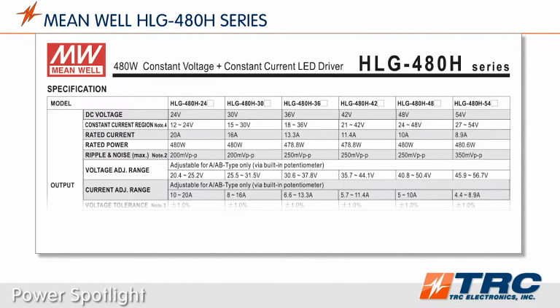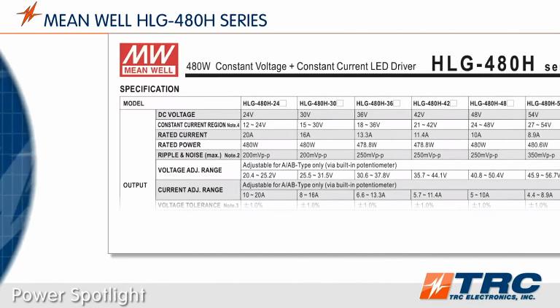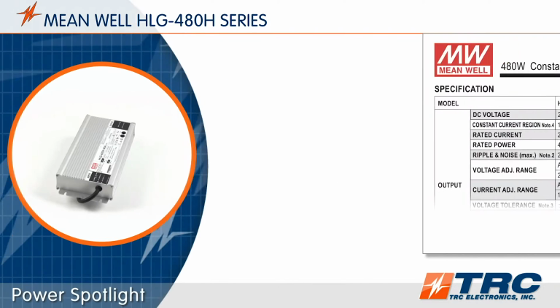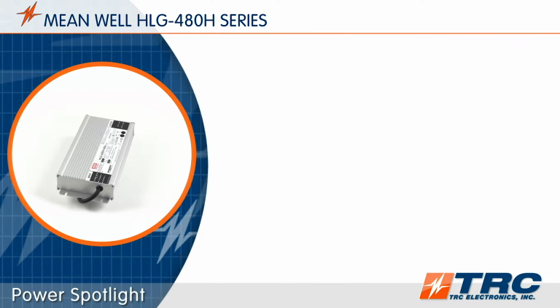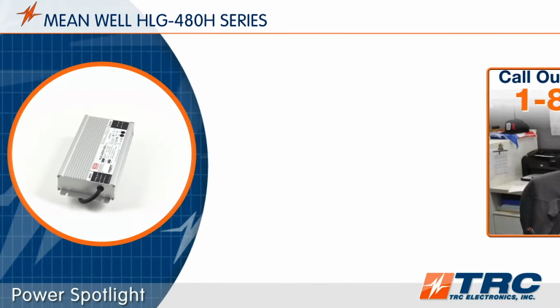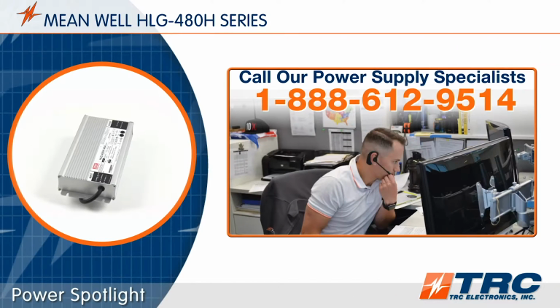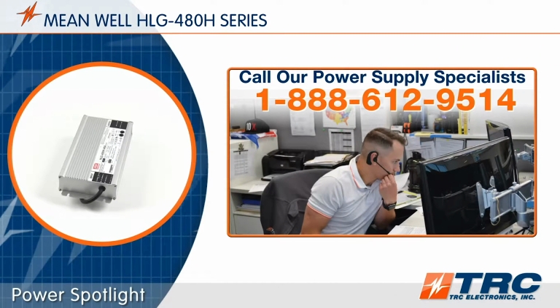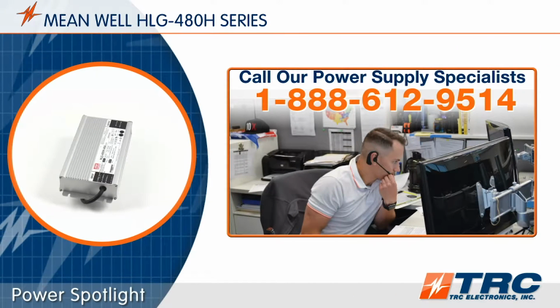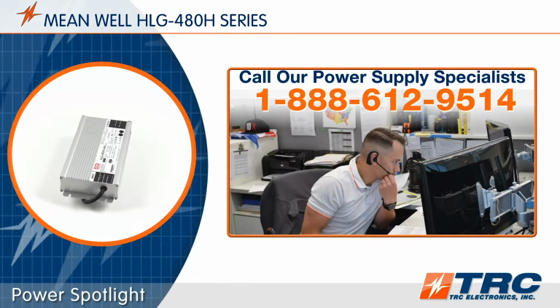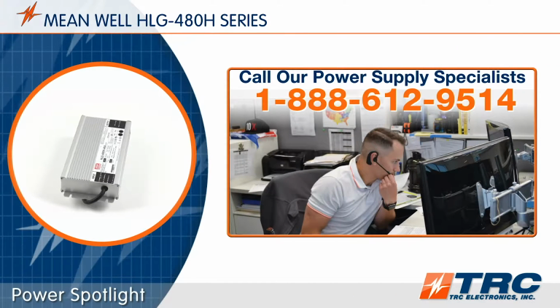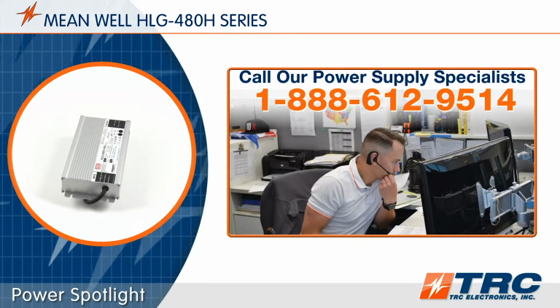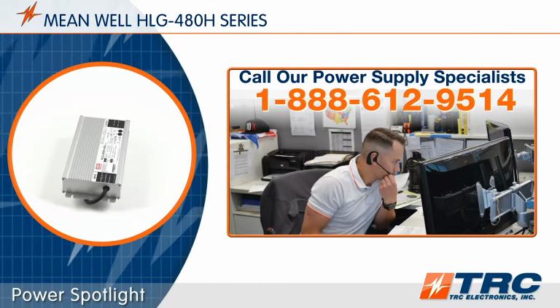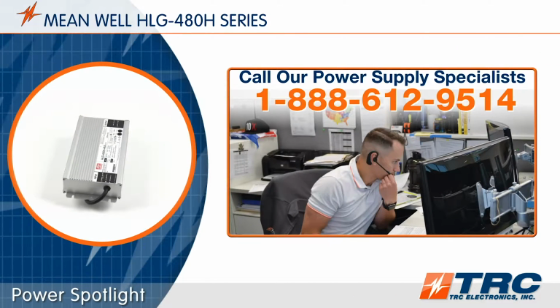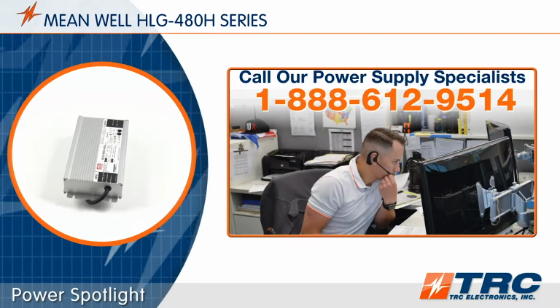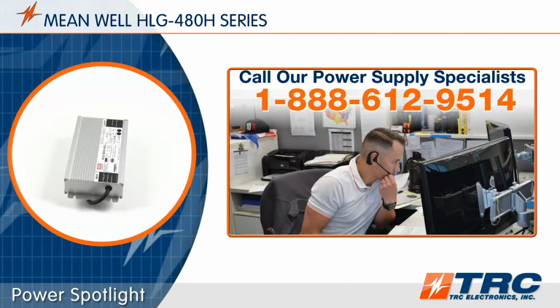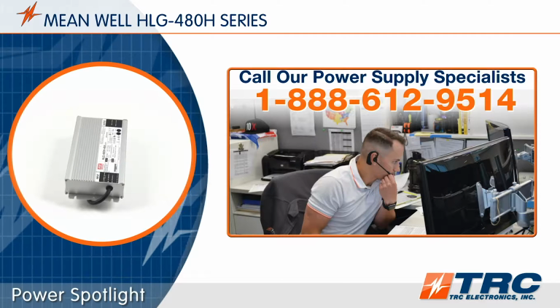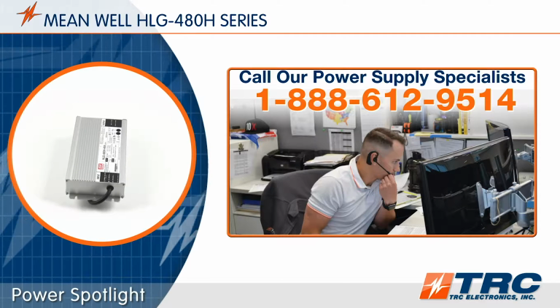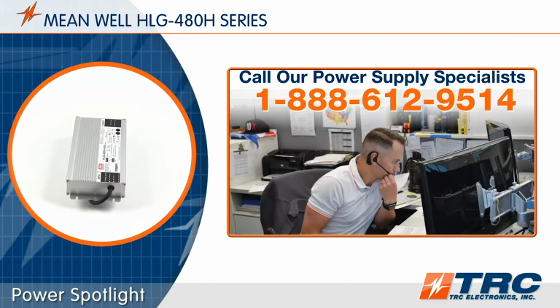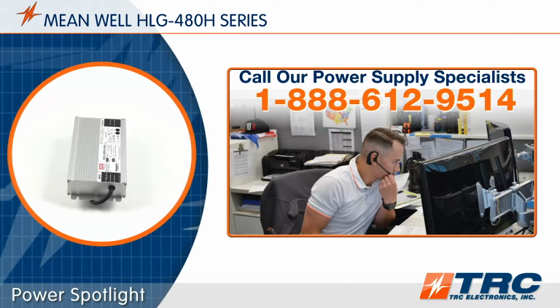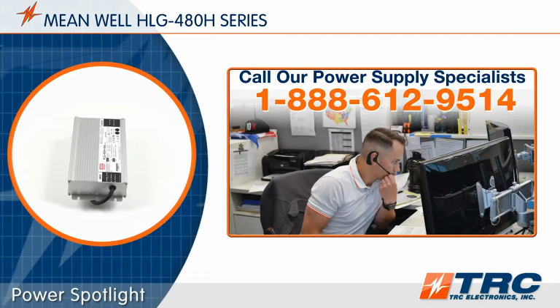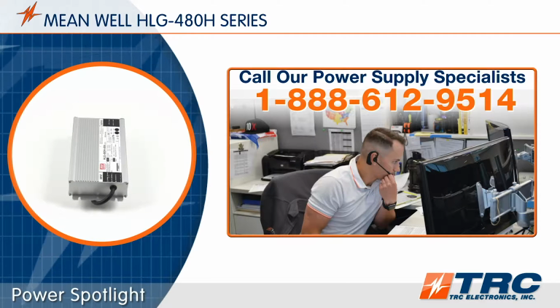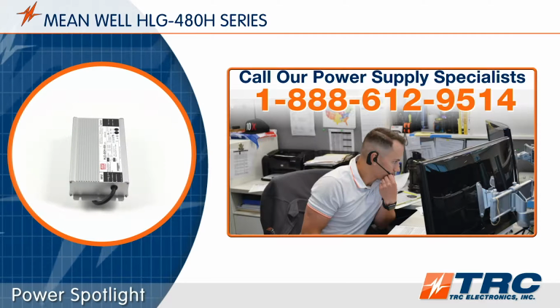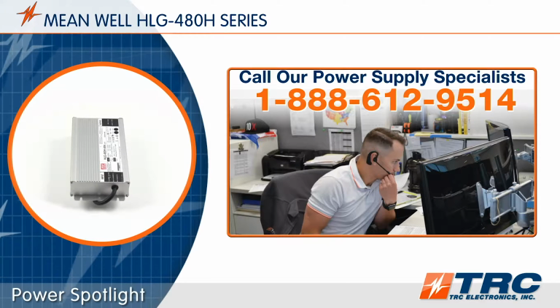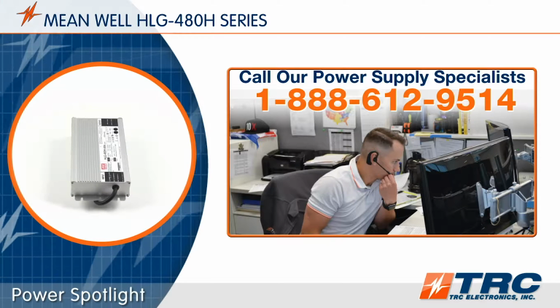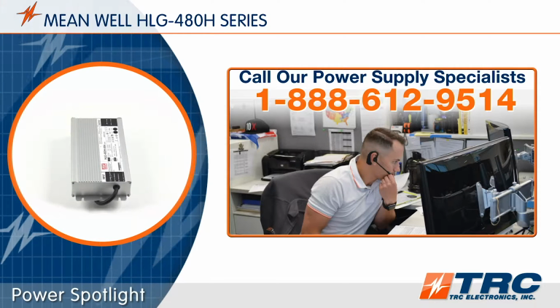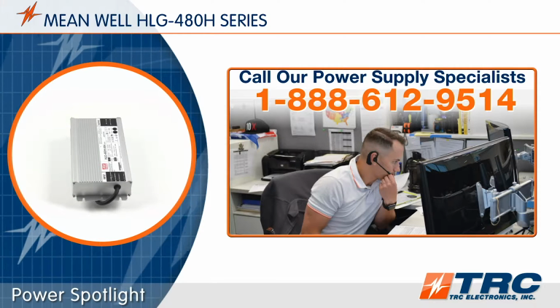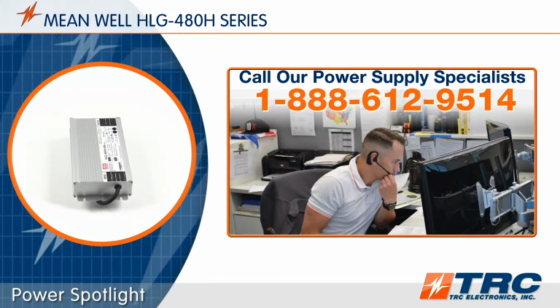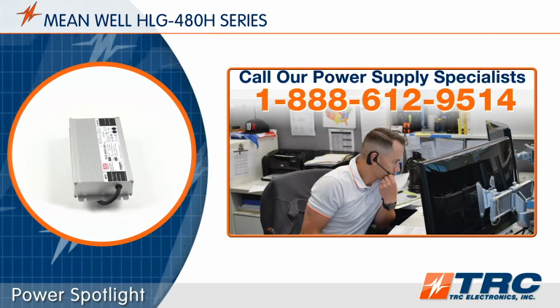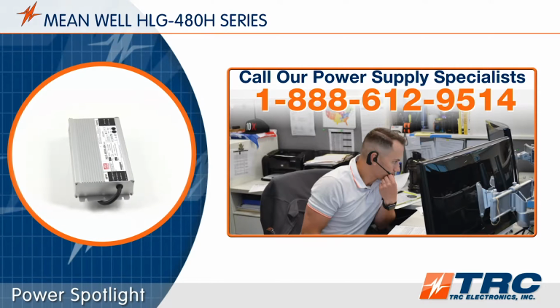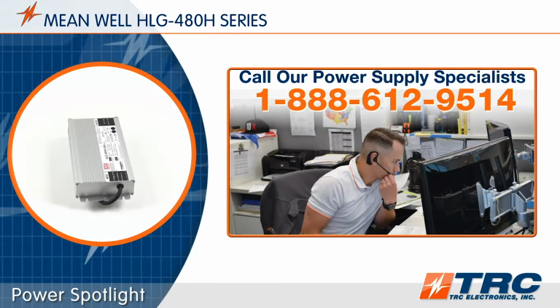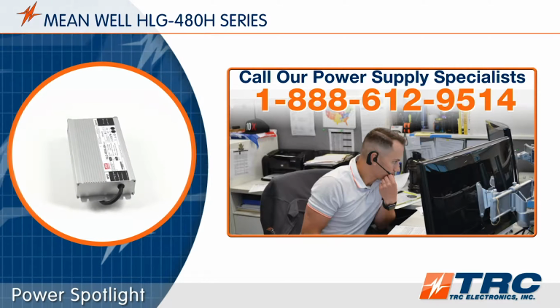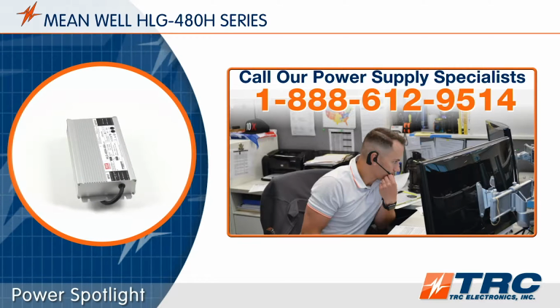If the HLG480 is sounding really interesting to you, give our office a call and we'll get you on the right LED driver today.